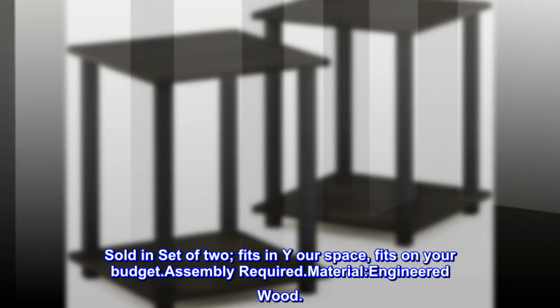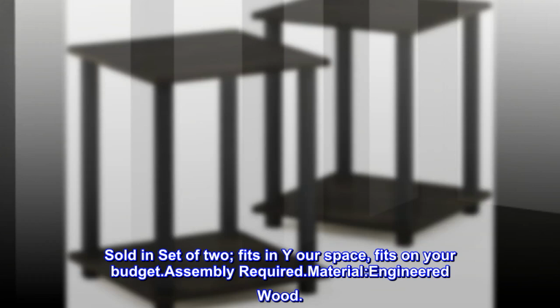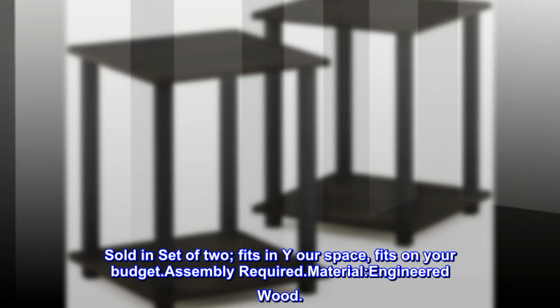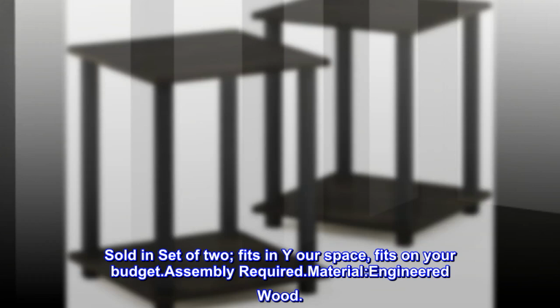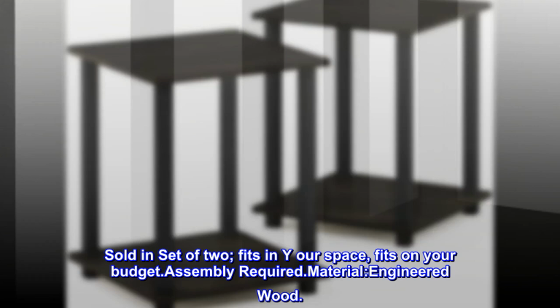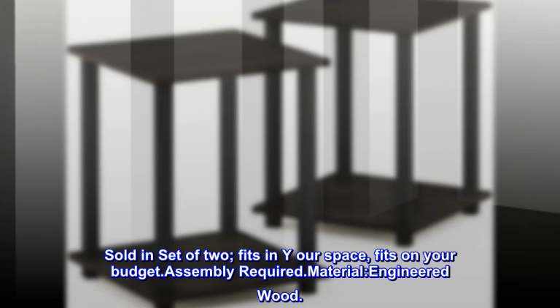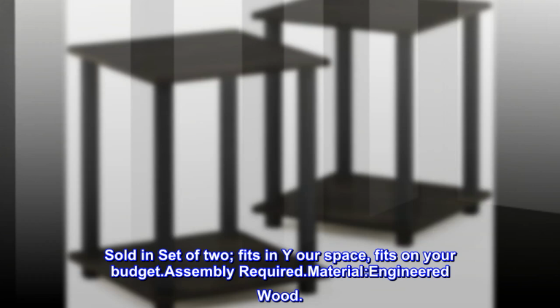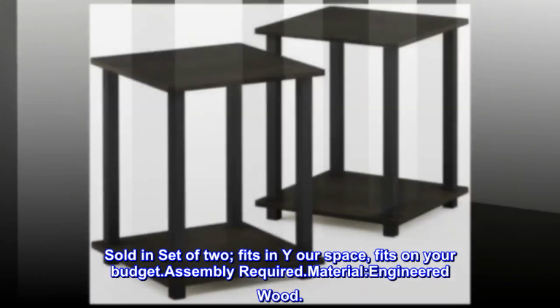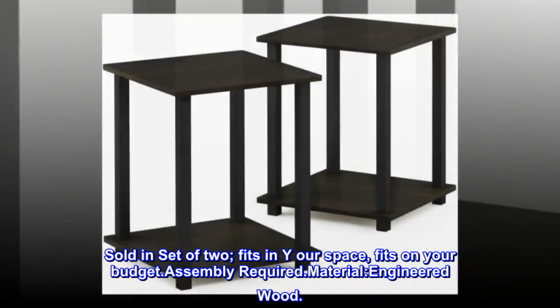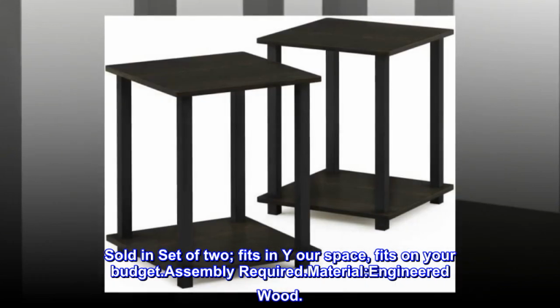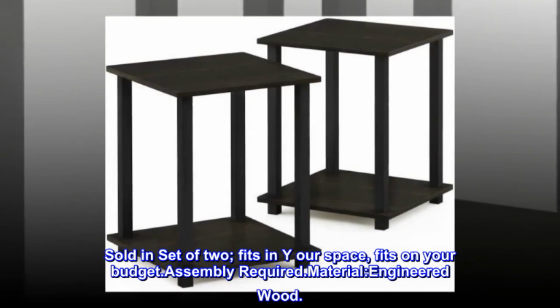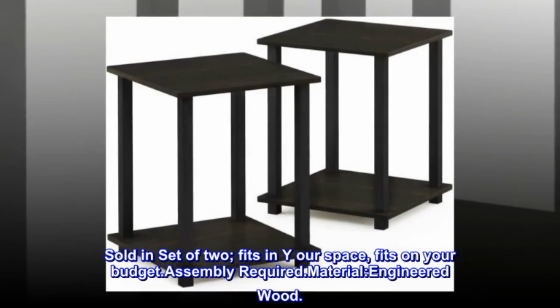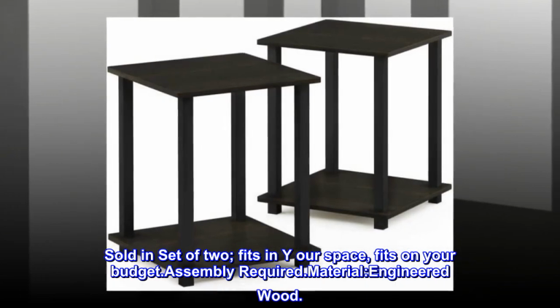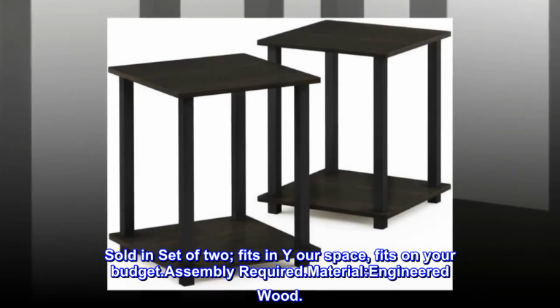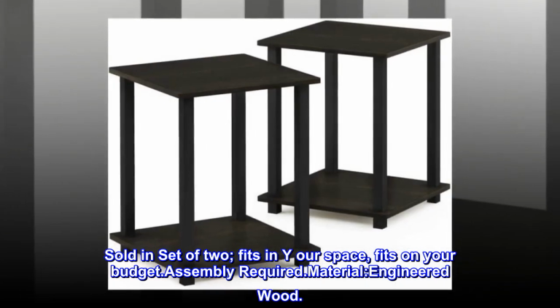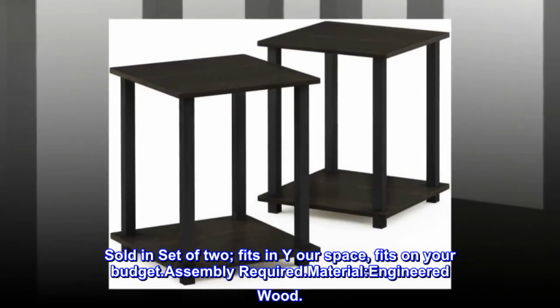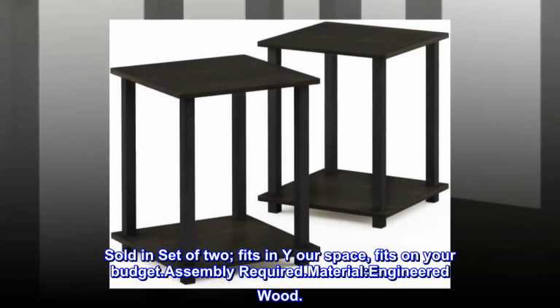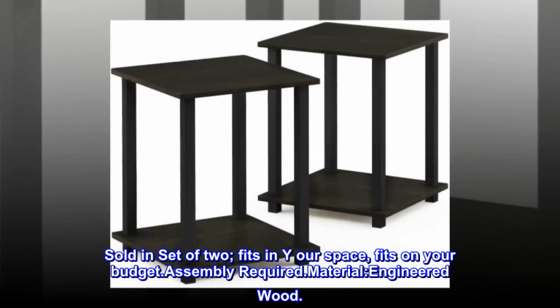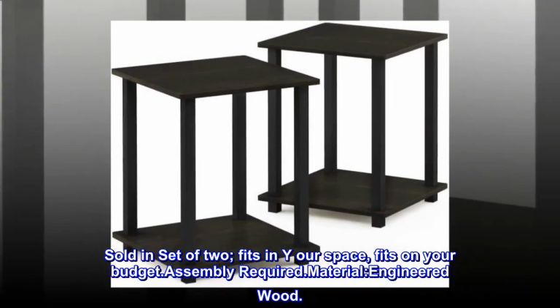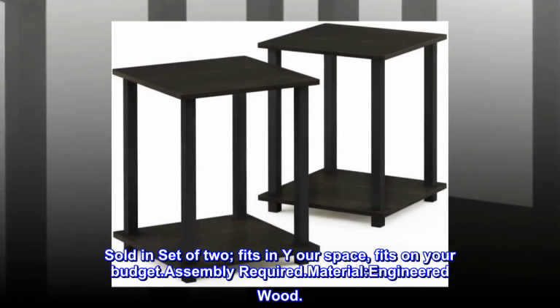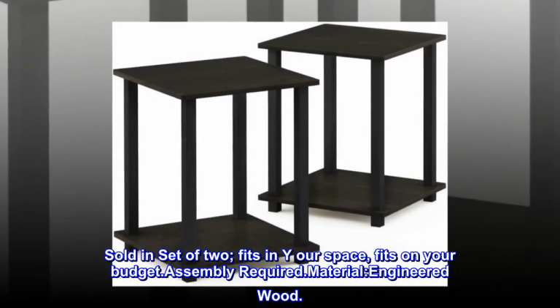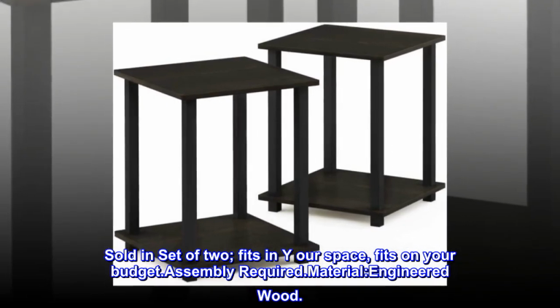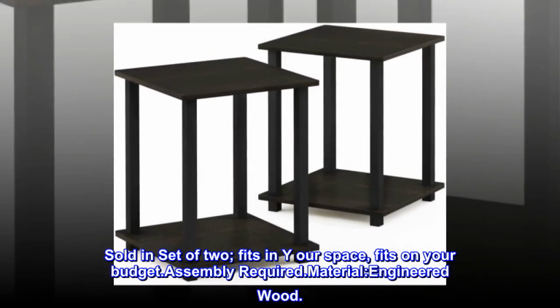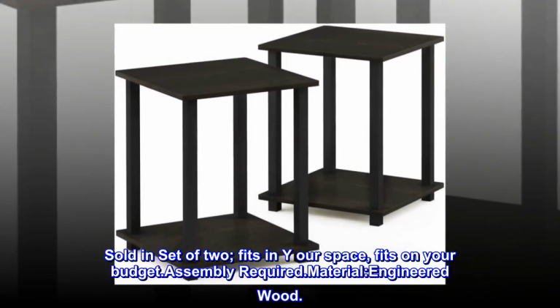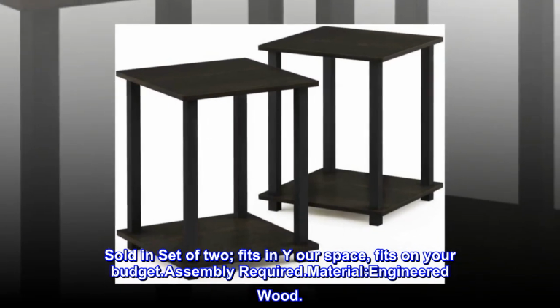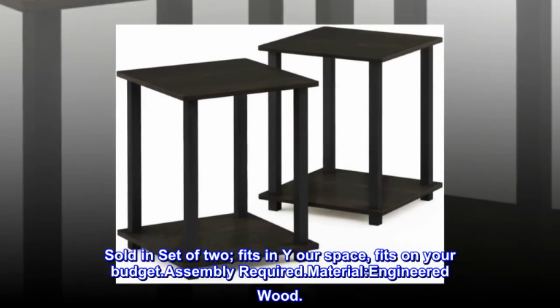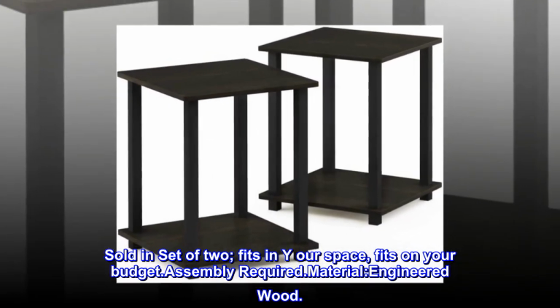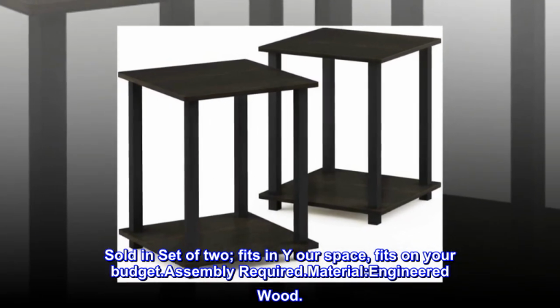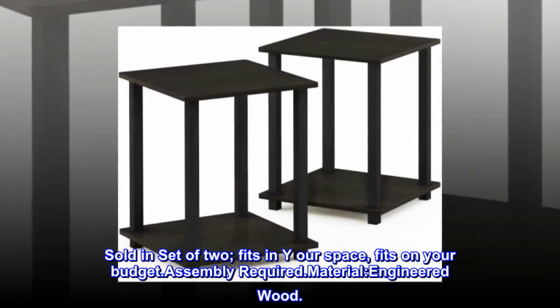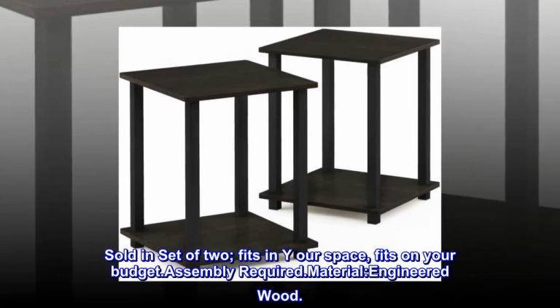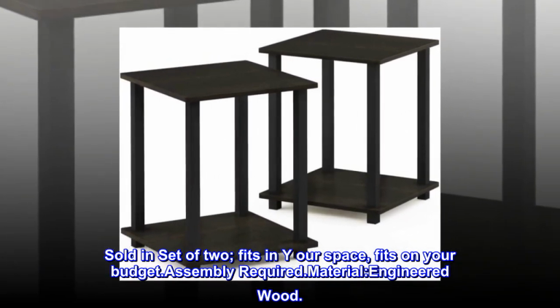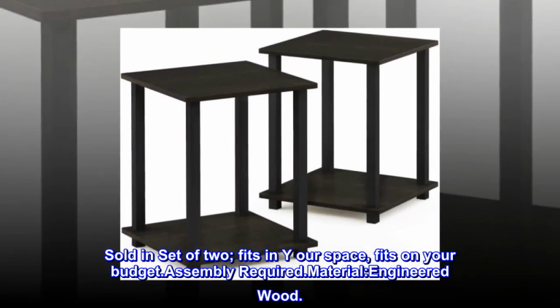Sold in set of two. Fits in your space. Fits on your budget. Assembly required.